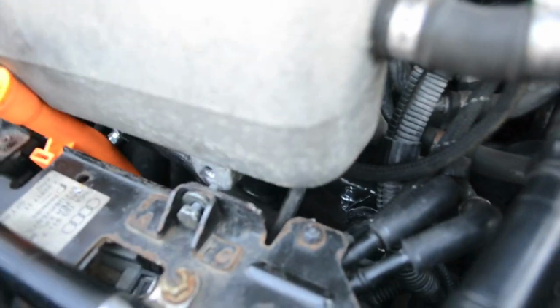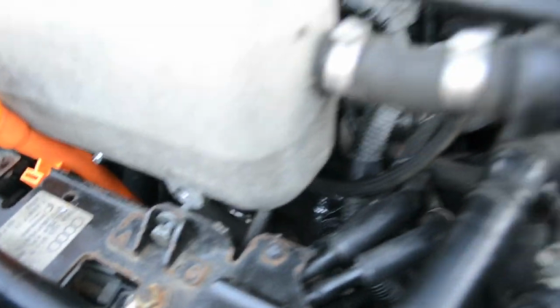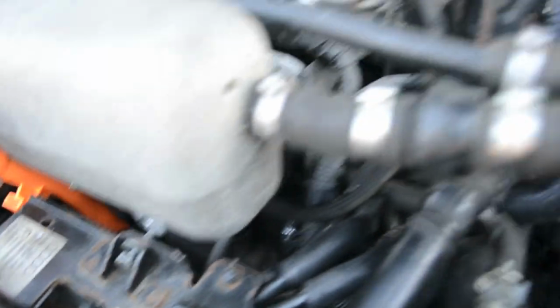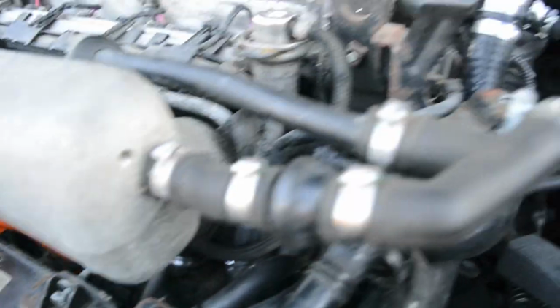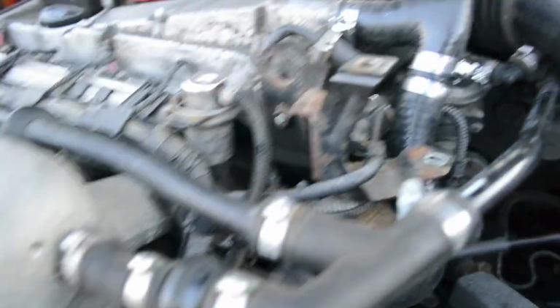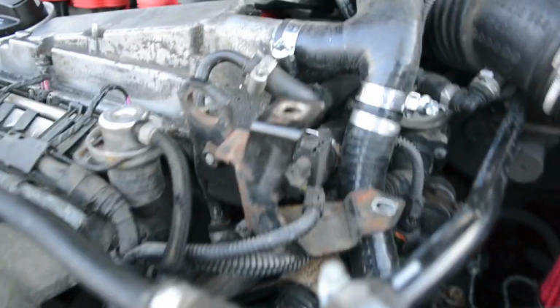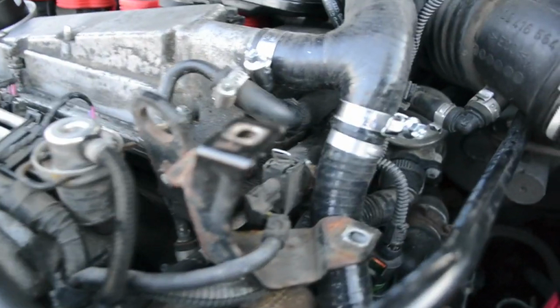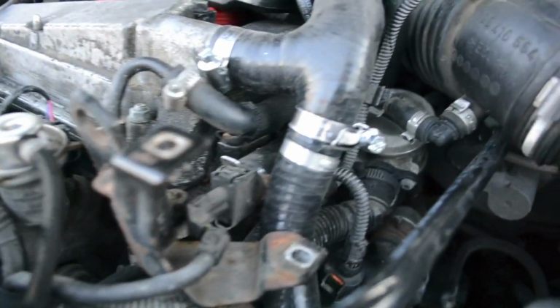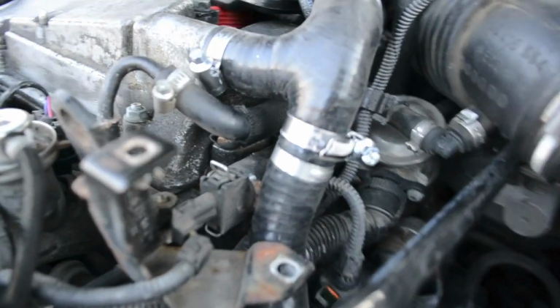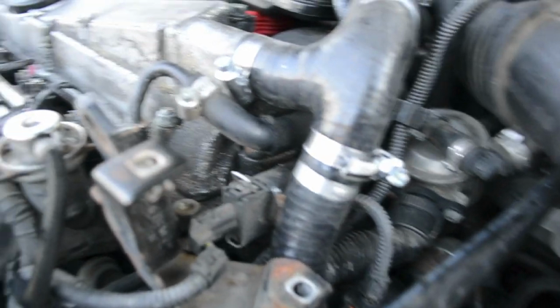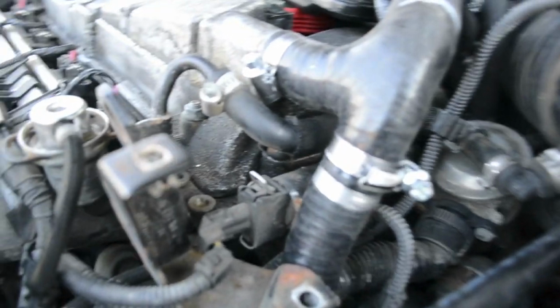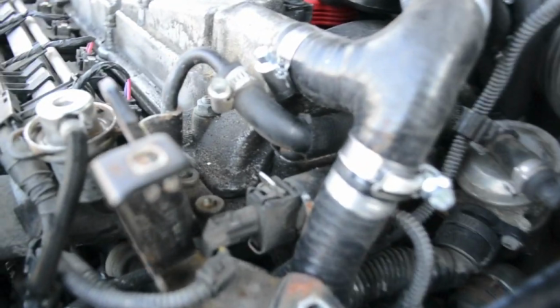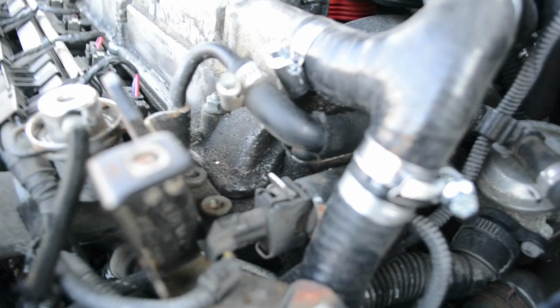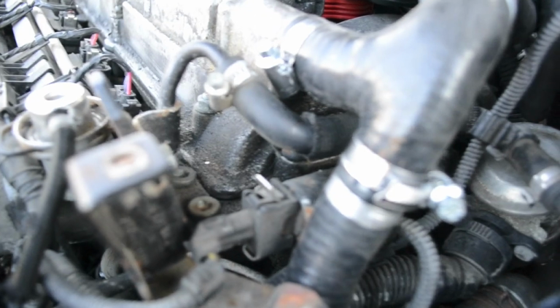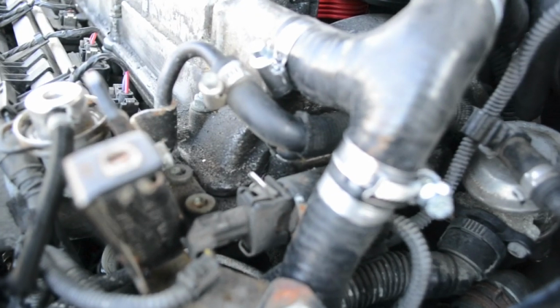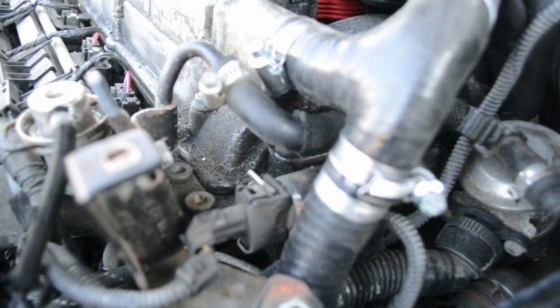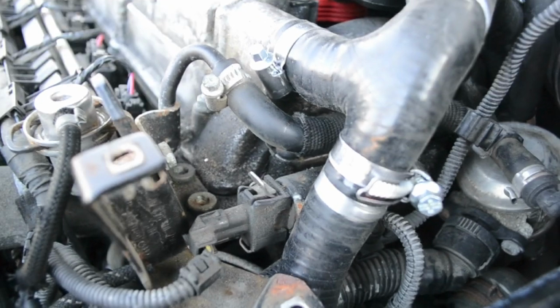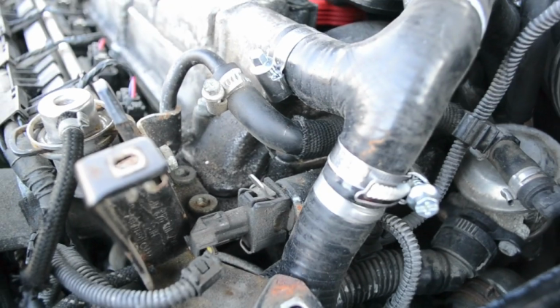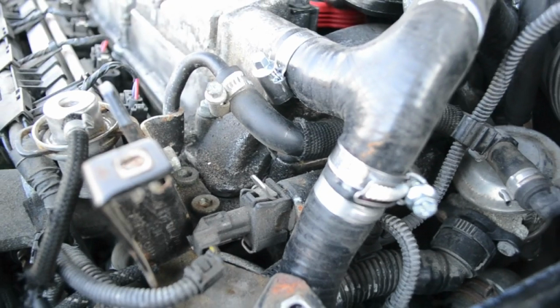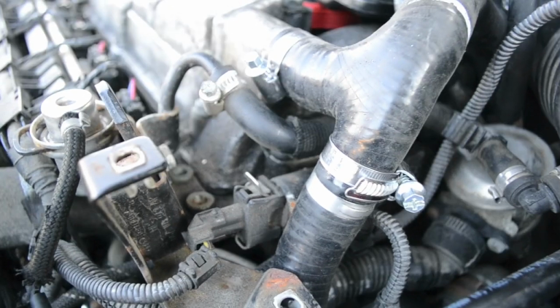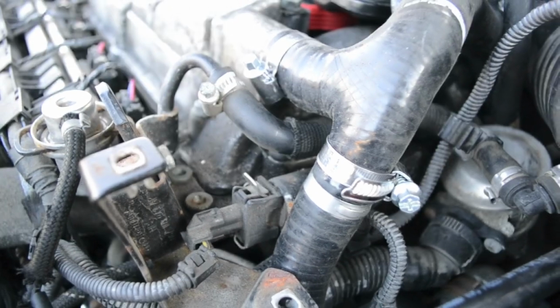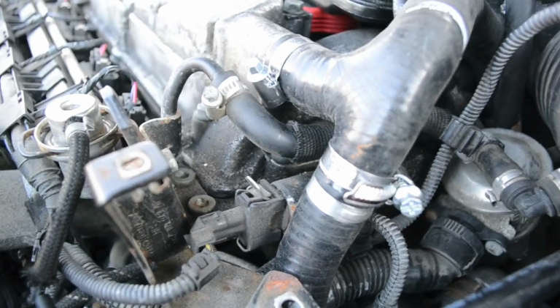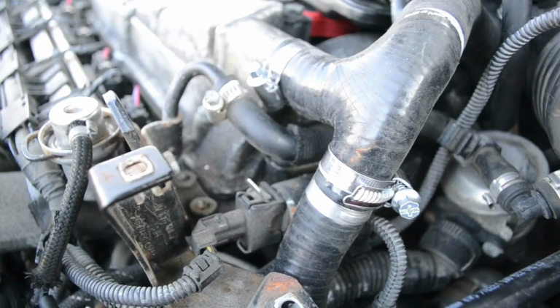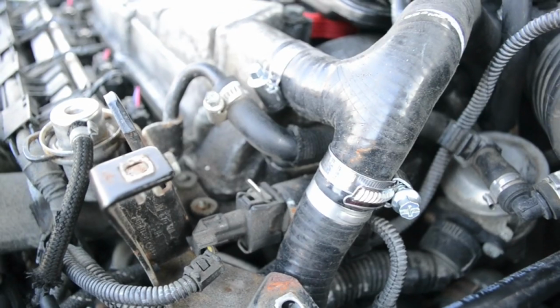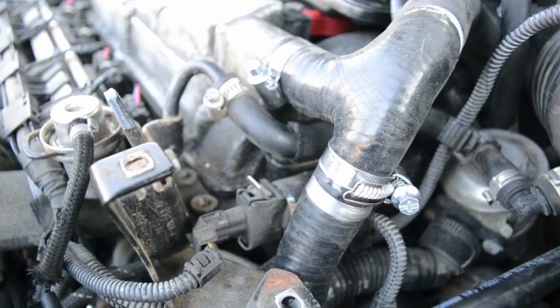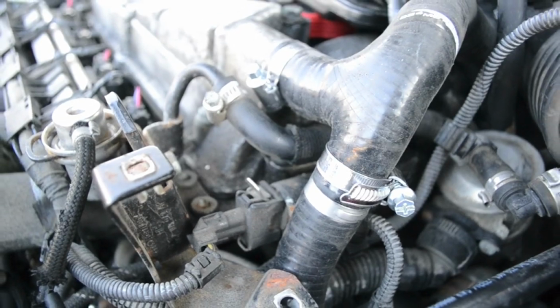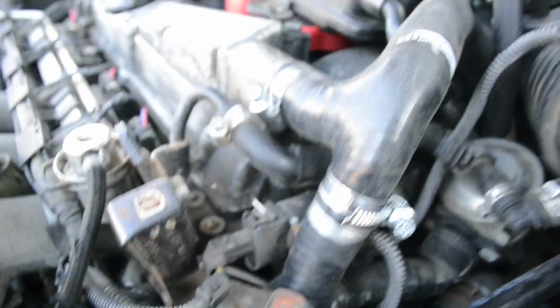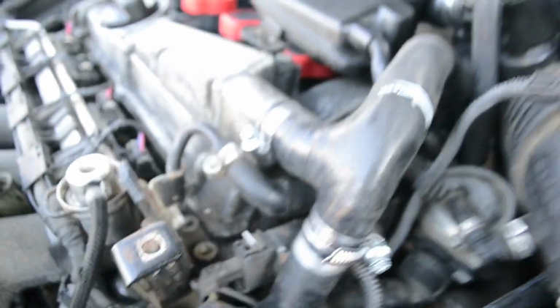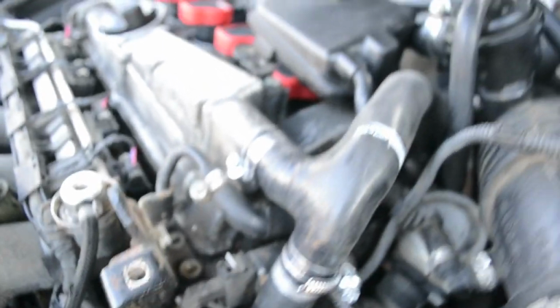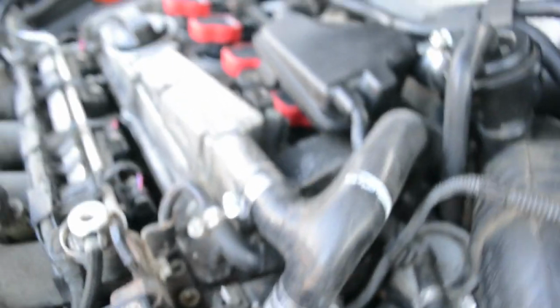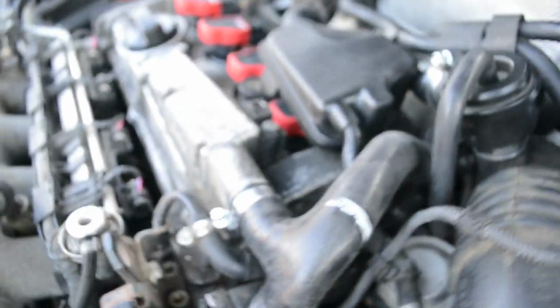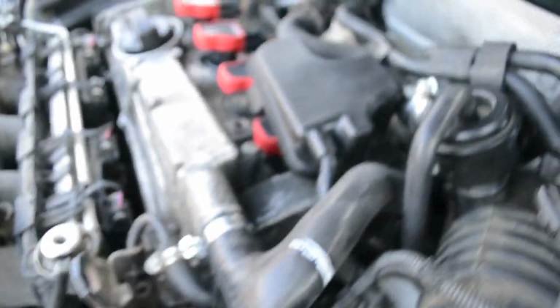At this point, the rest of the system should be together. Double check your hose clamps are tight and everything is back together properly.